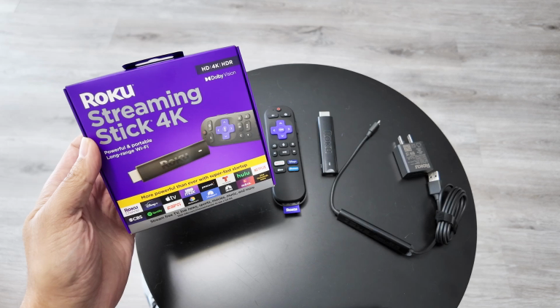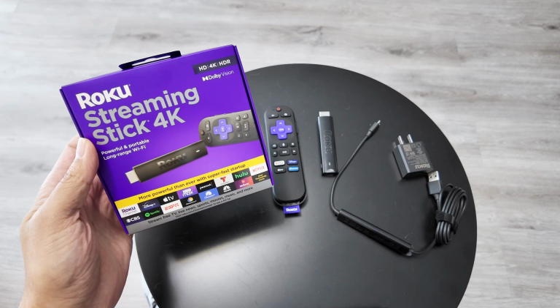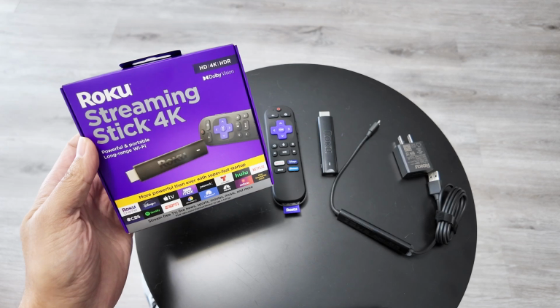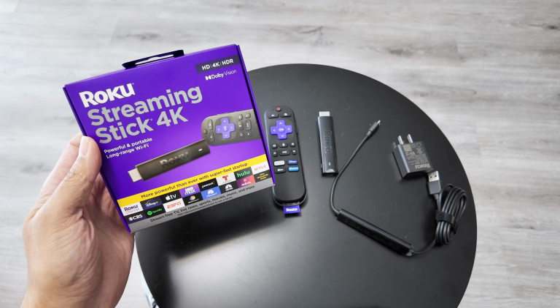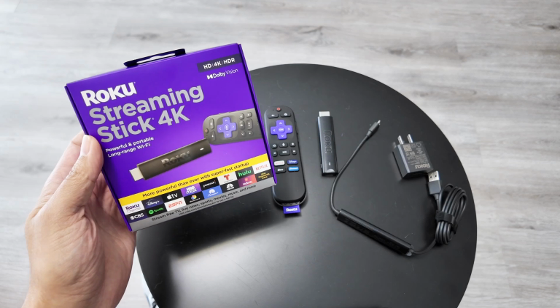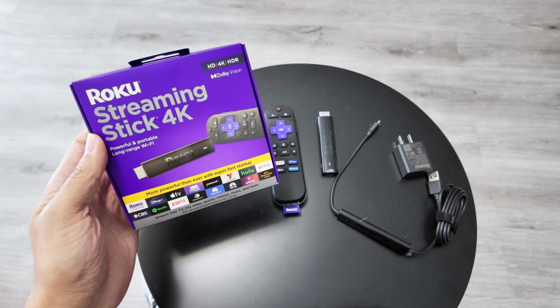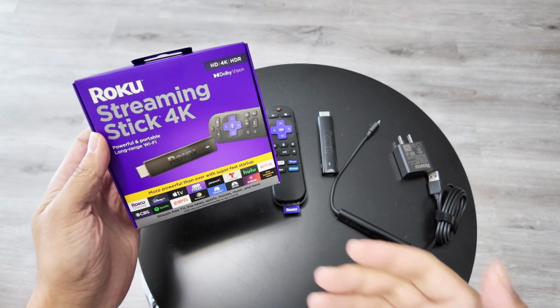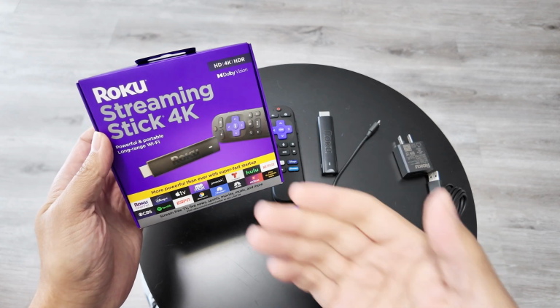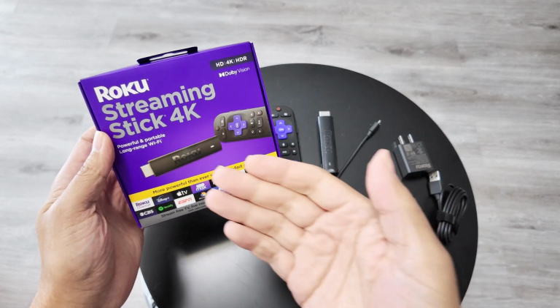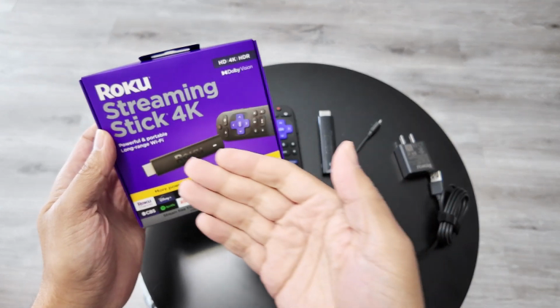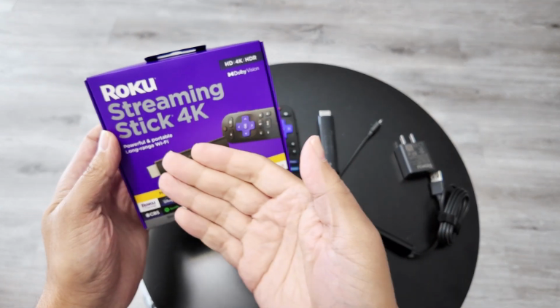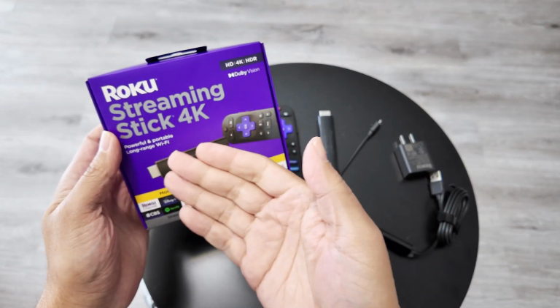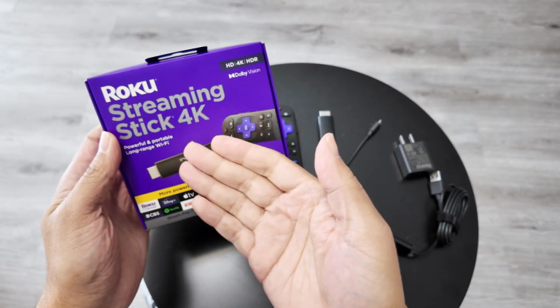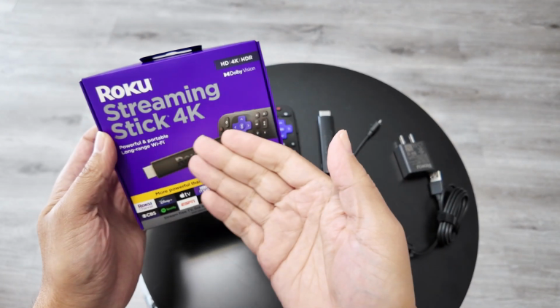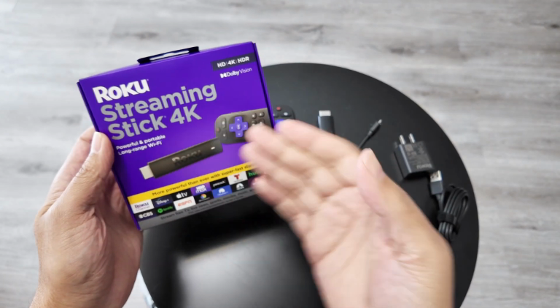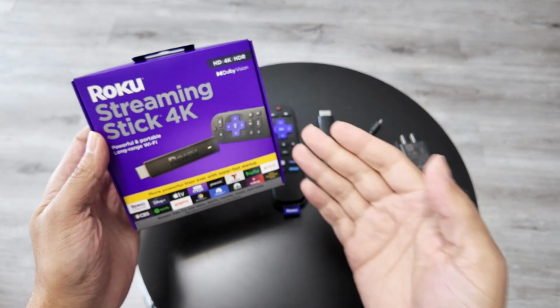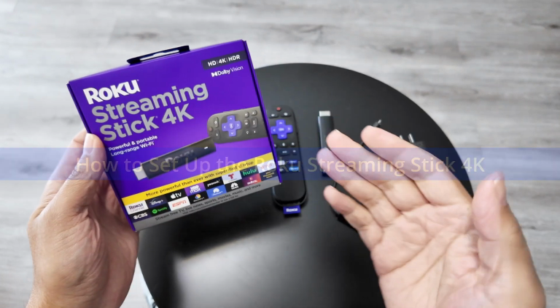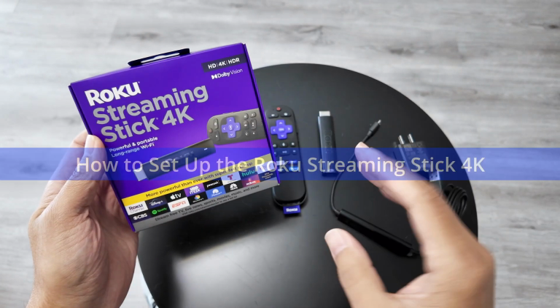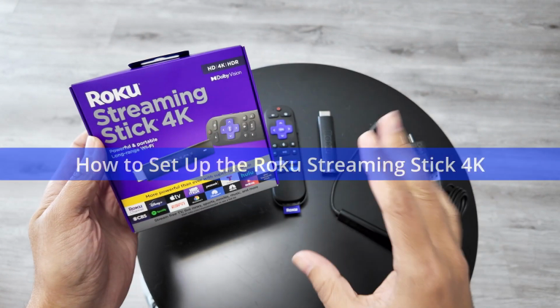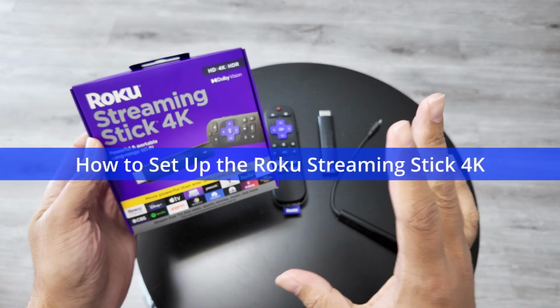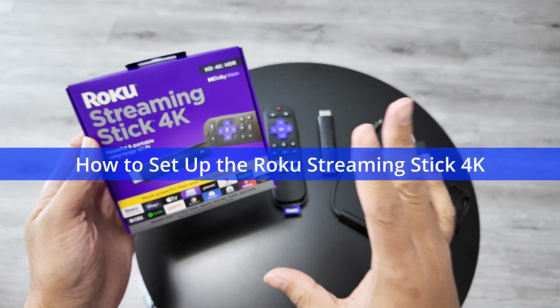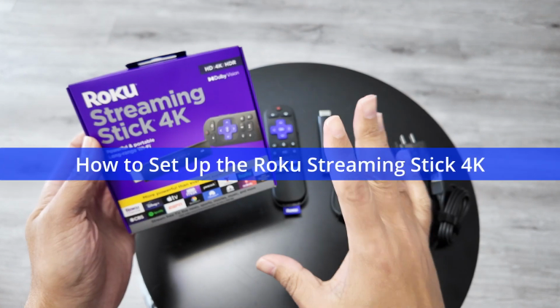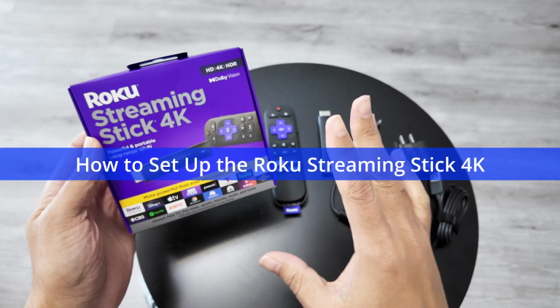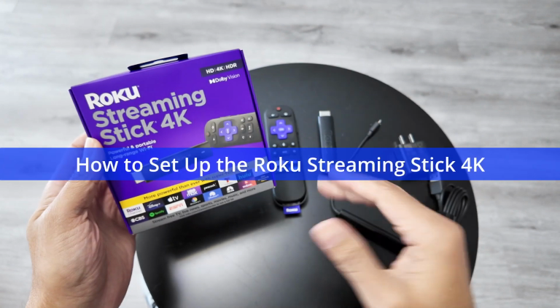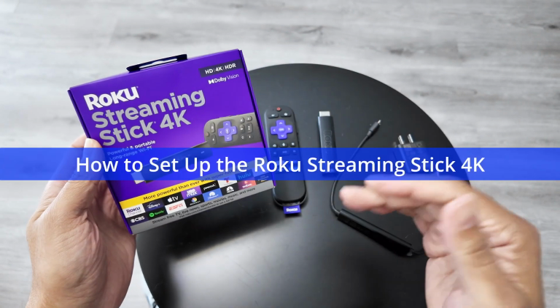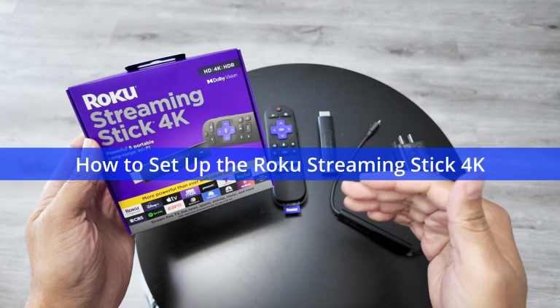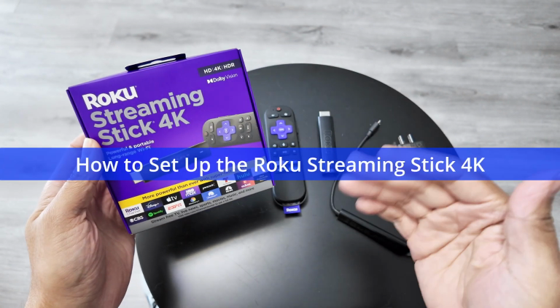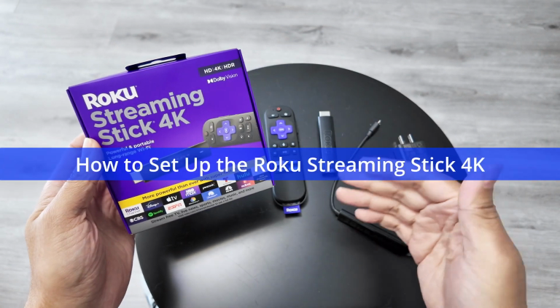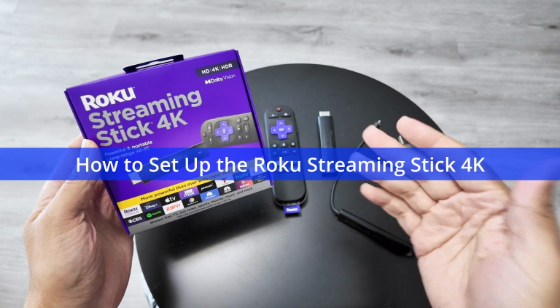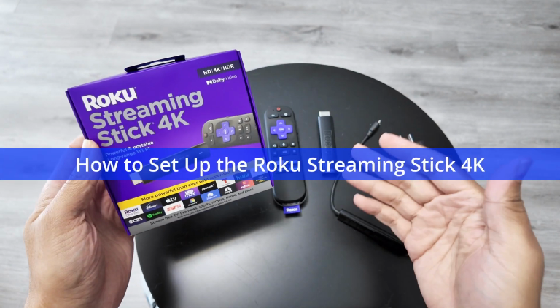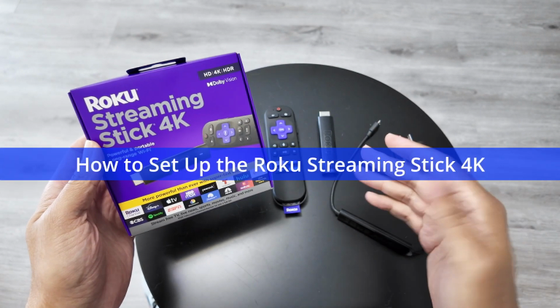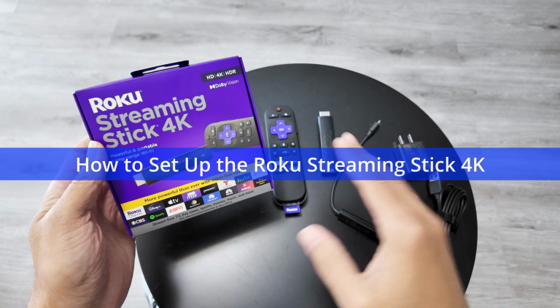Hey guys, let's talk about the Roku Streaming Stick 4K setup. It's very easy and here you're going to find the step-by-step.